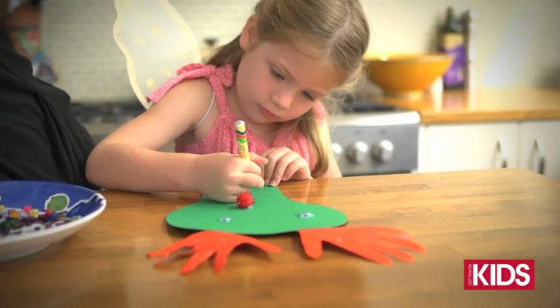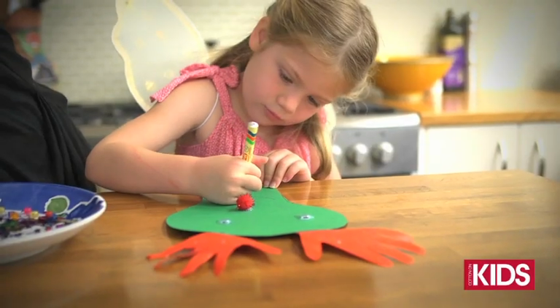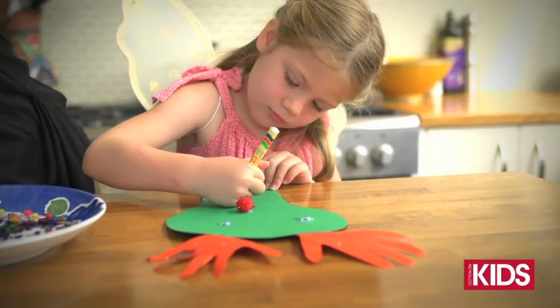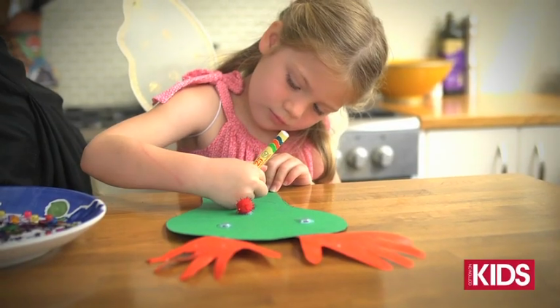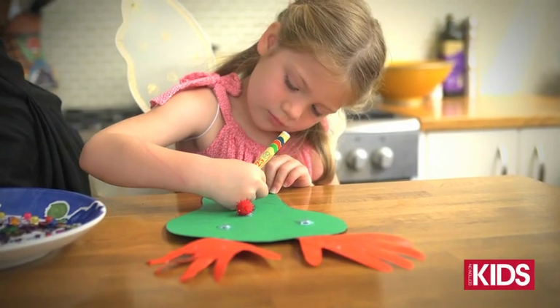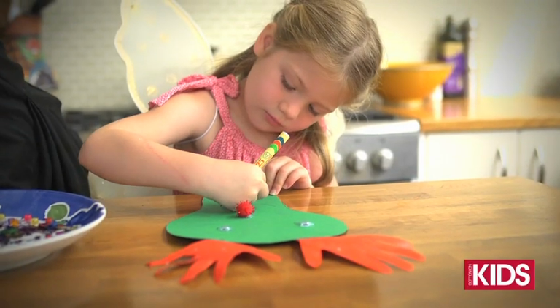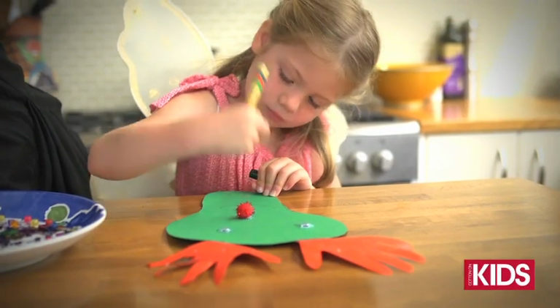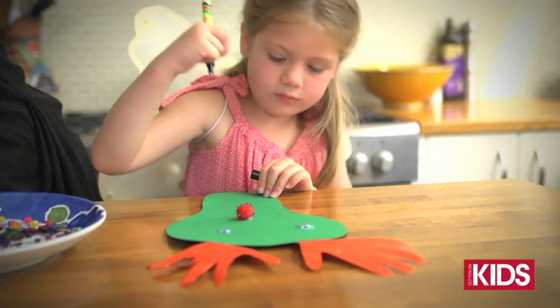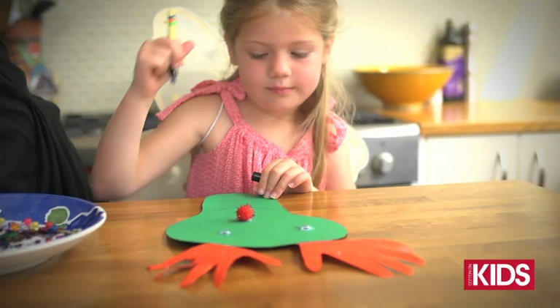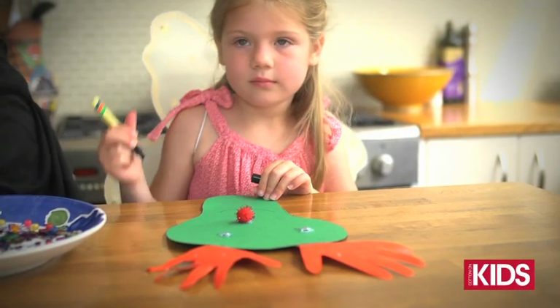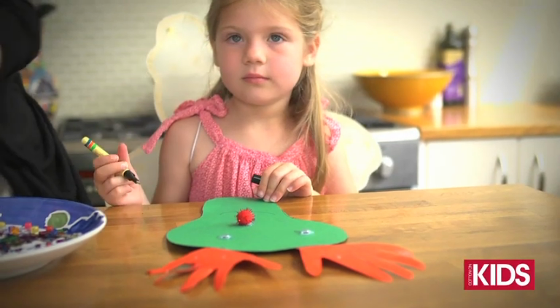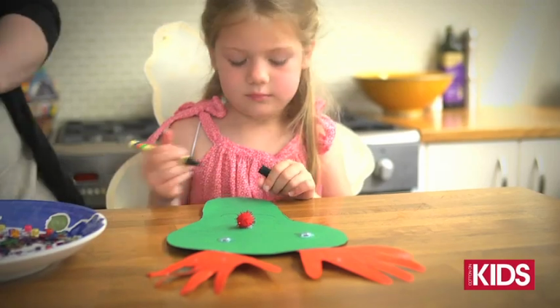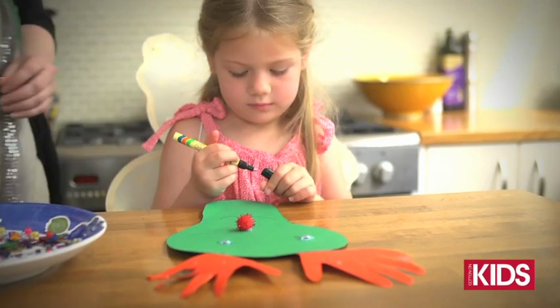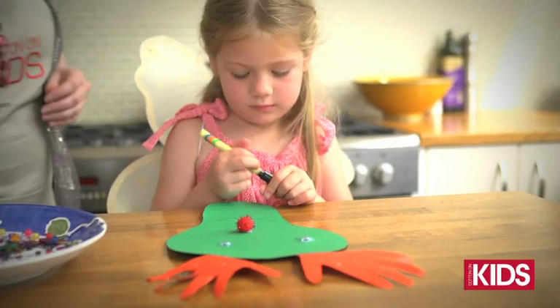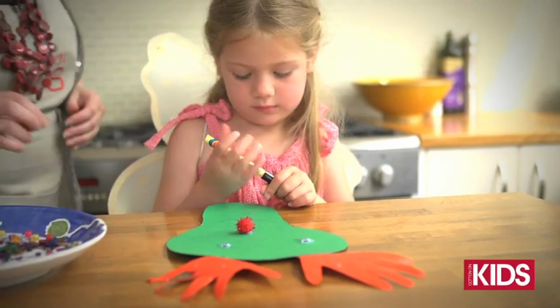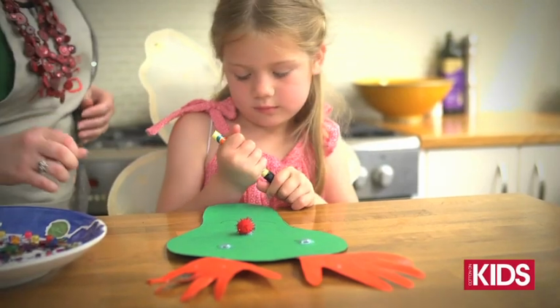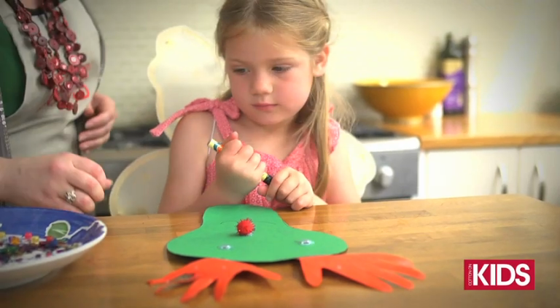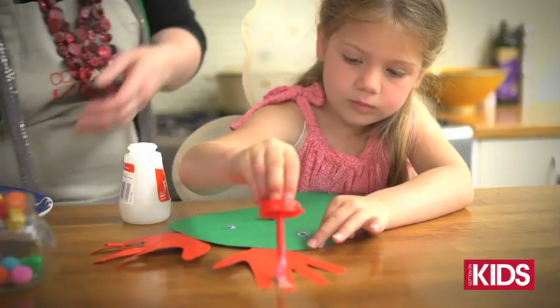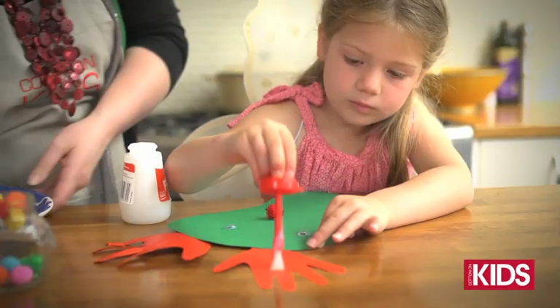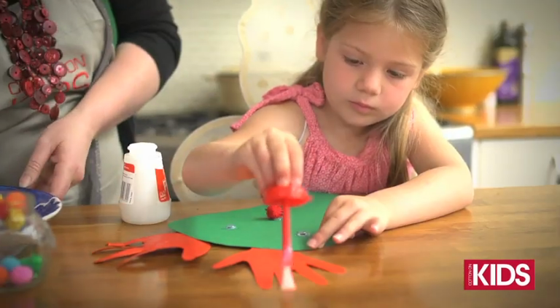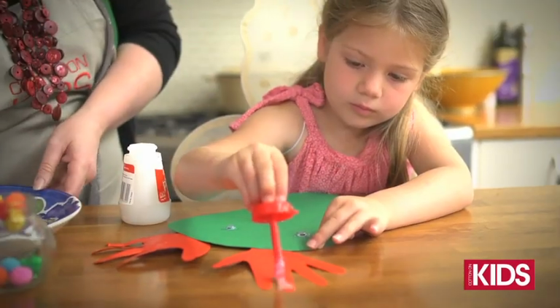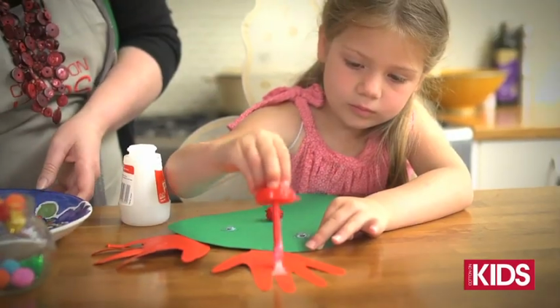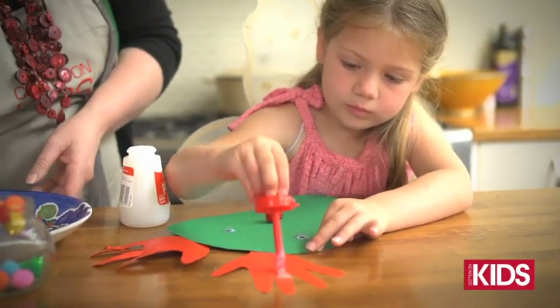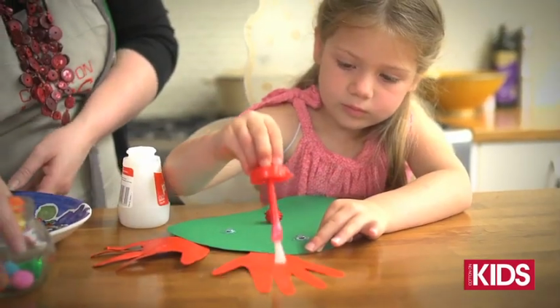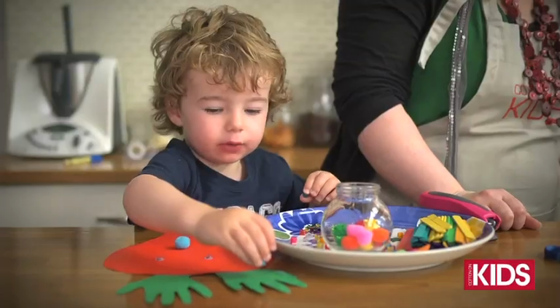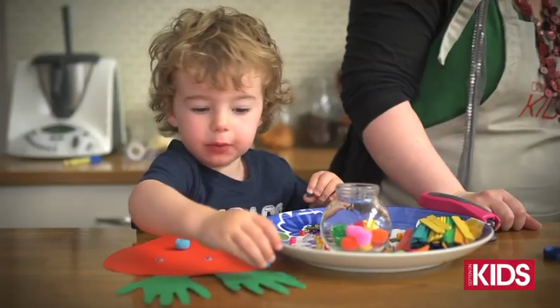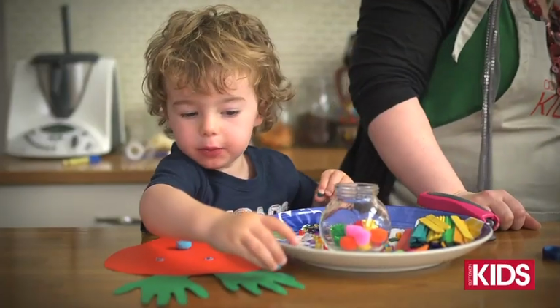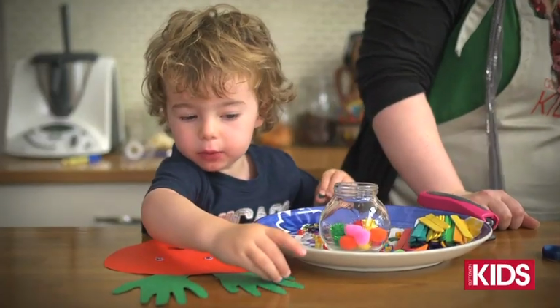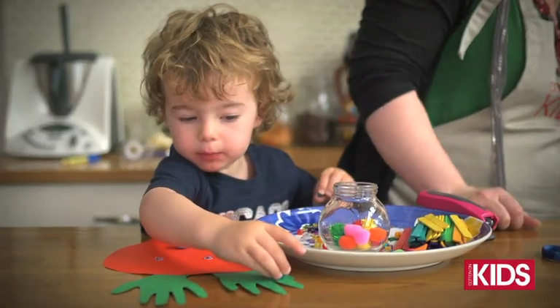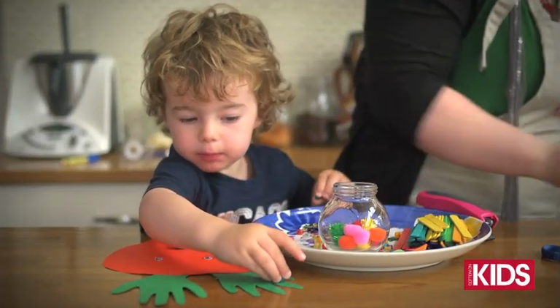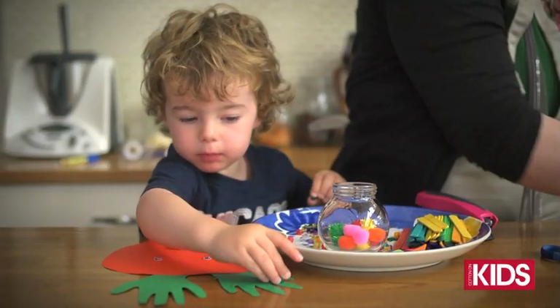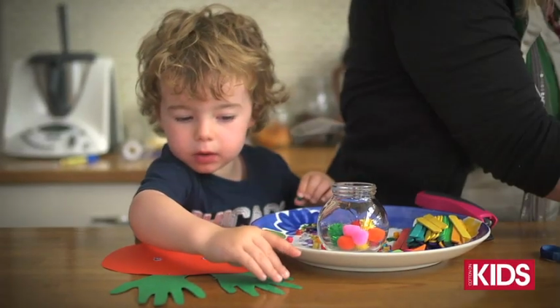Give the kids markers so they can draw the mouth, the eyes and the eyelashes. Paste some glue on the antlers so that the kids can sprinkle some glitter on them.